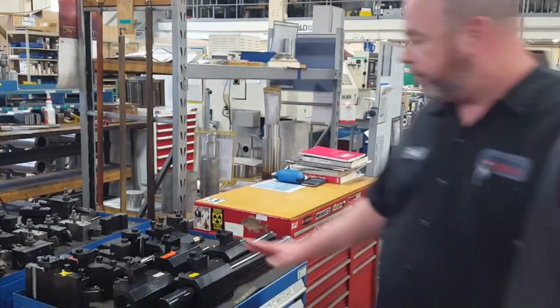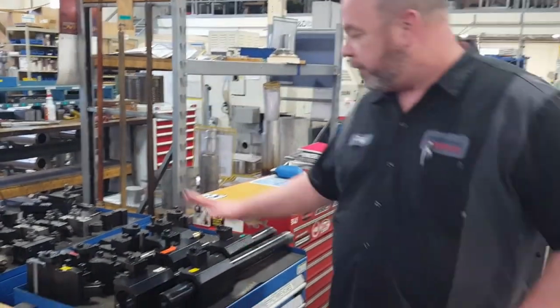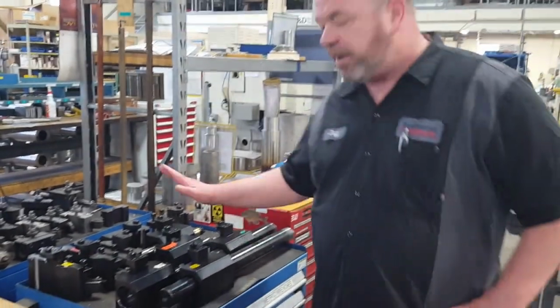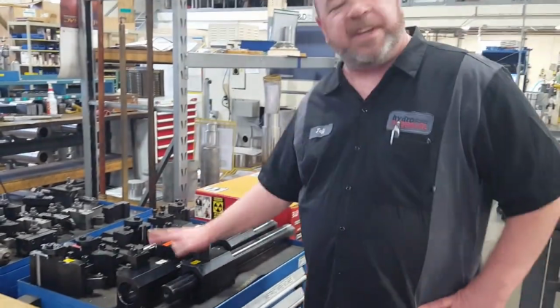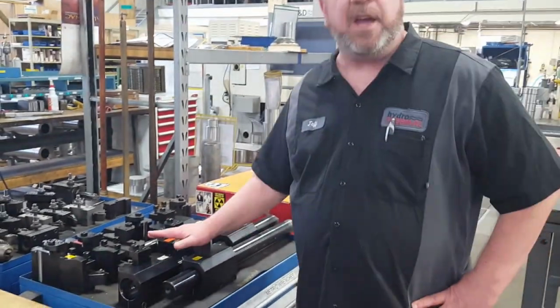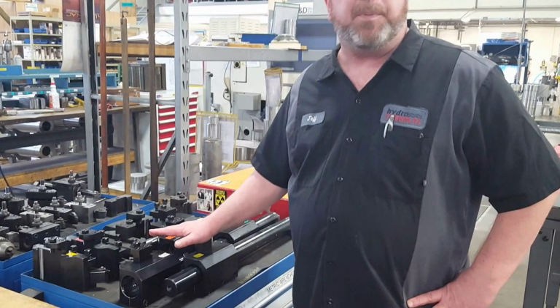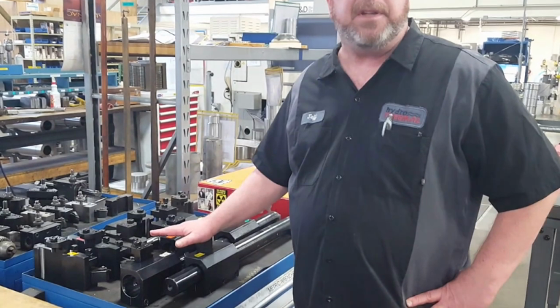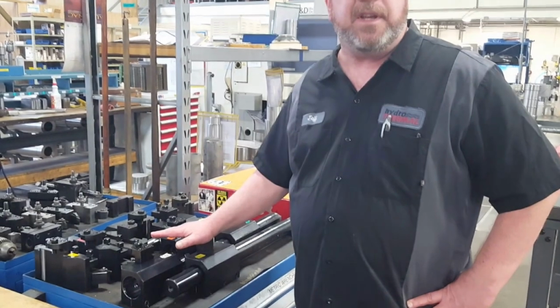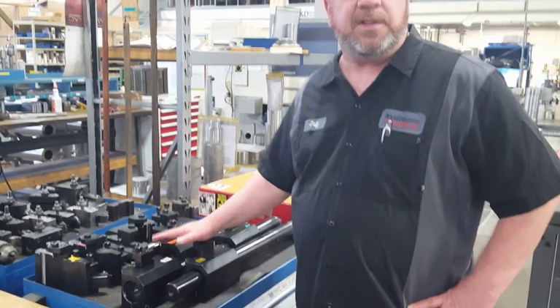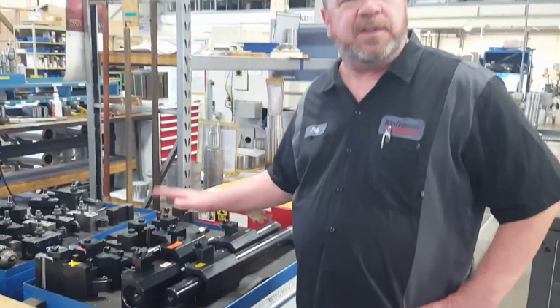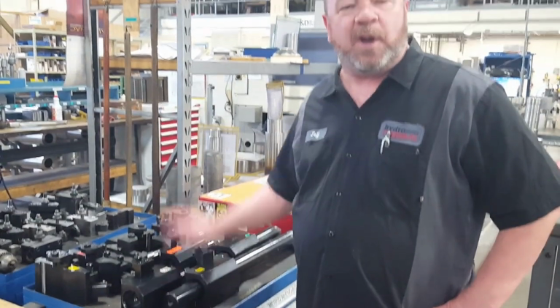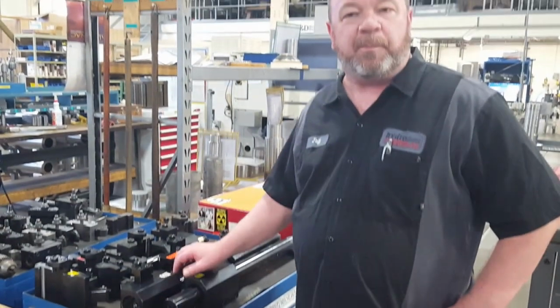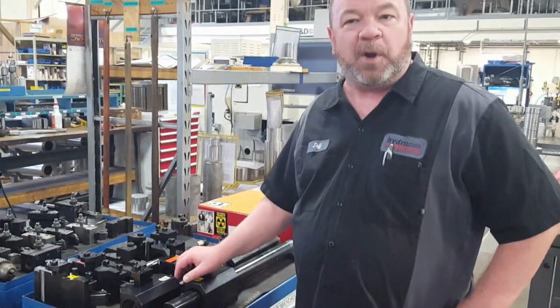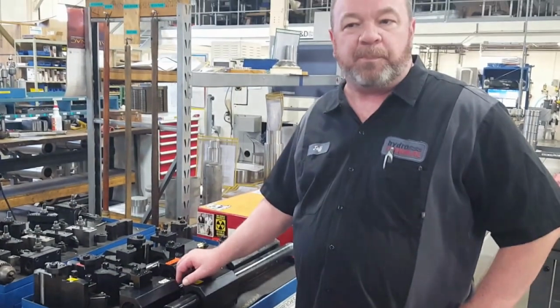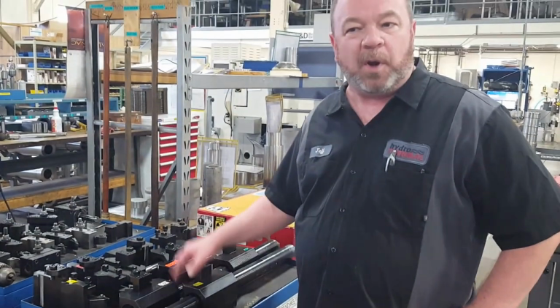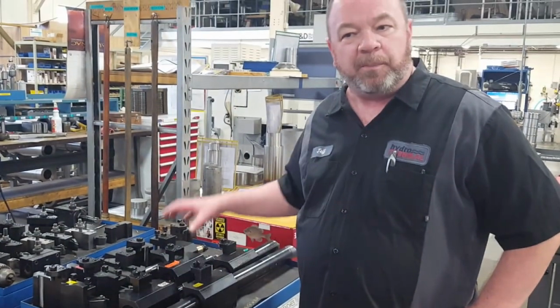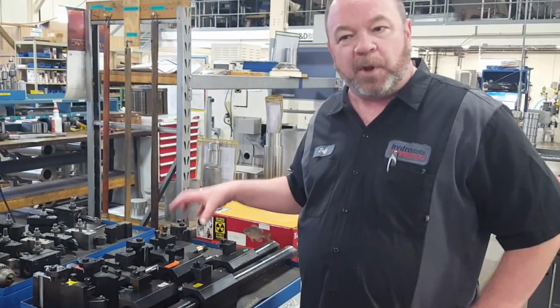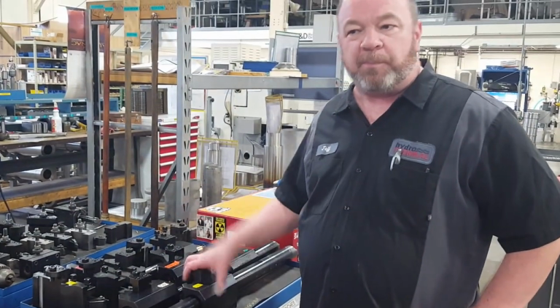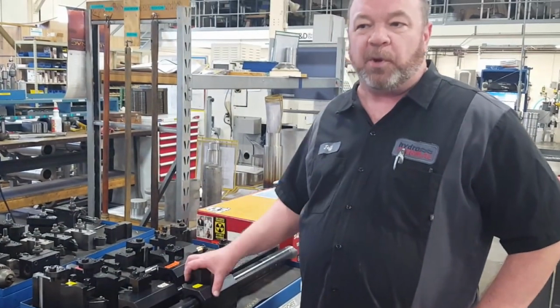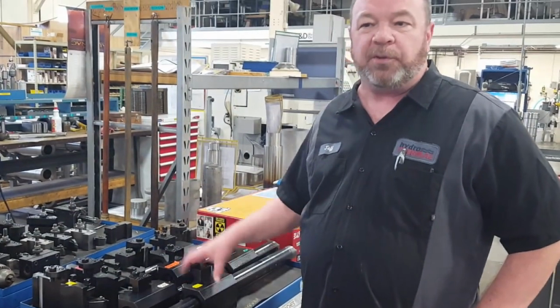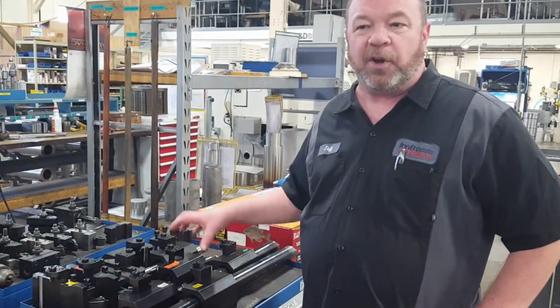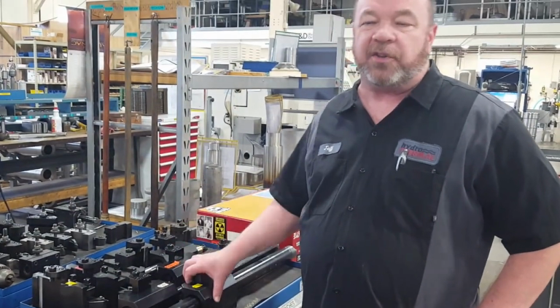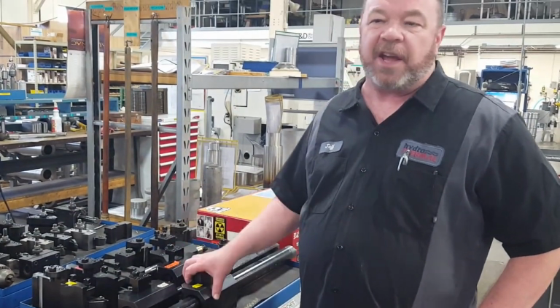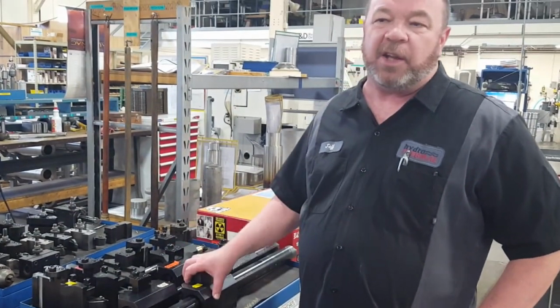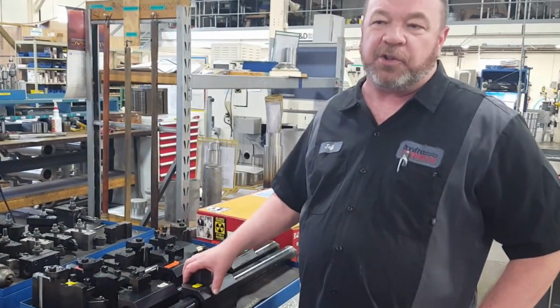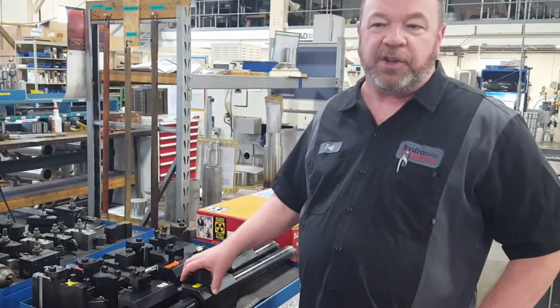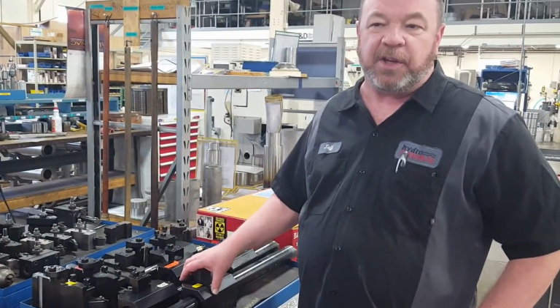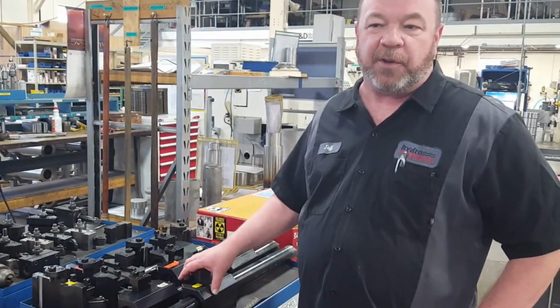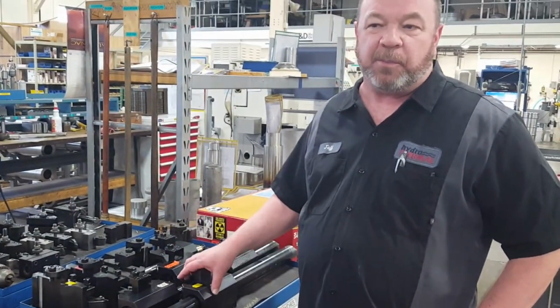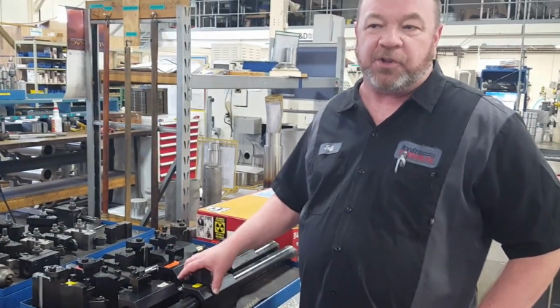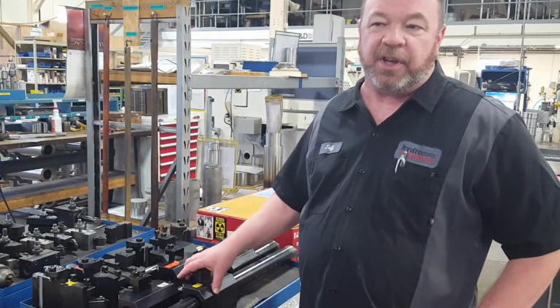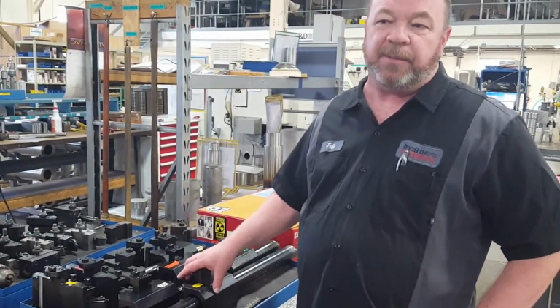You can't beat these. They're built exactly what you need for your machine.